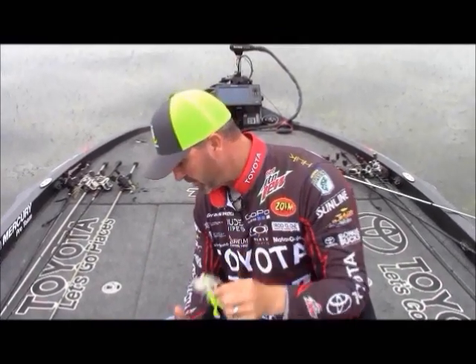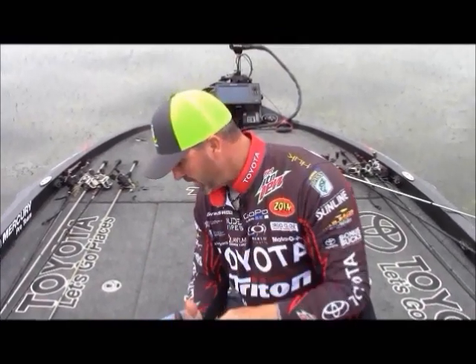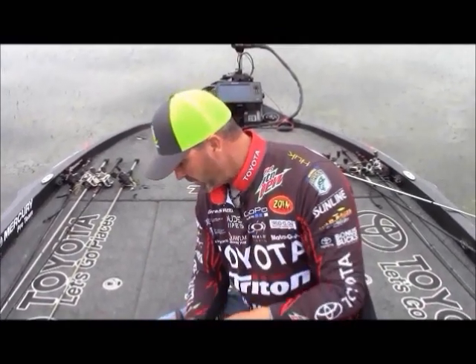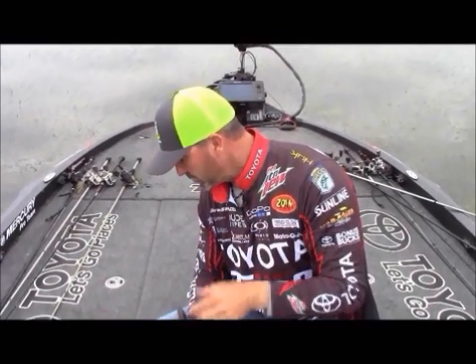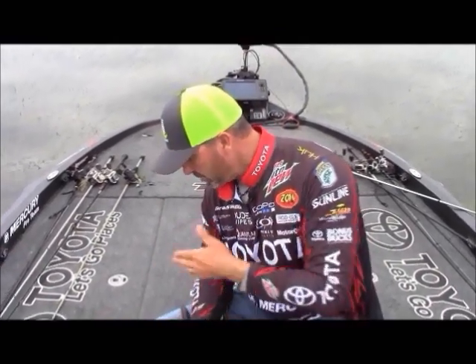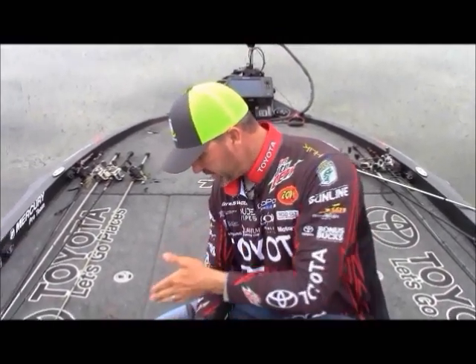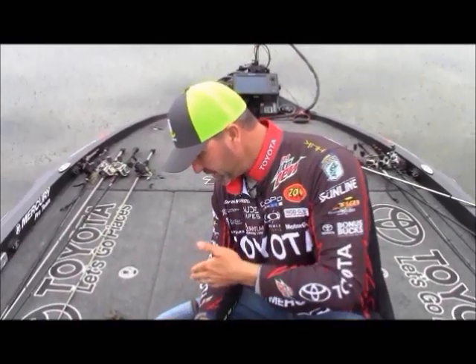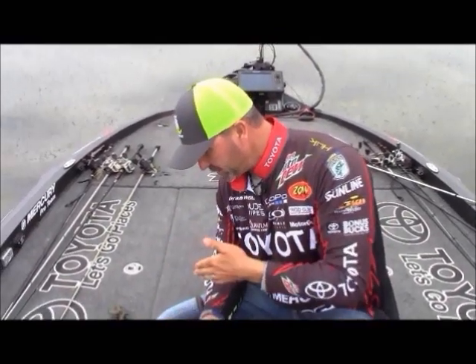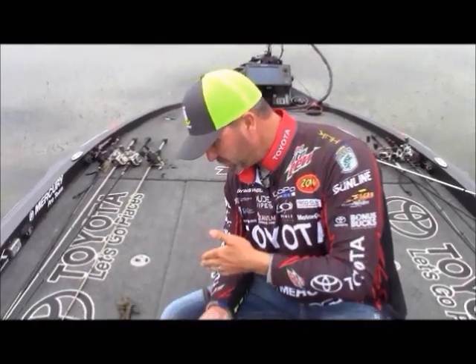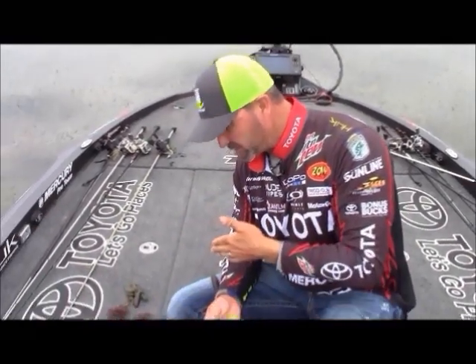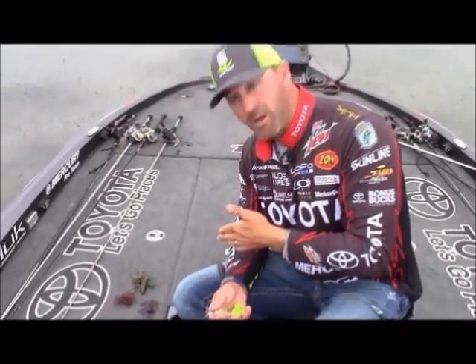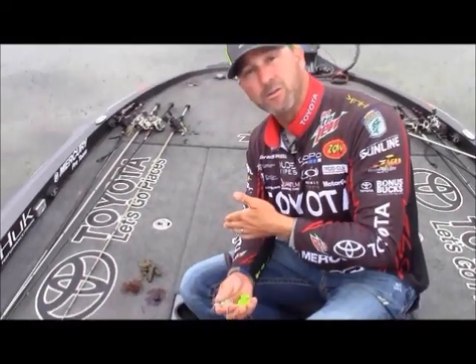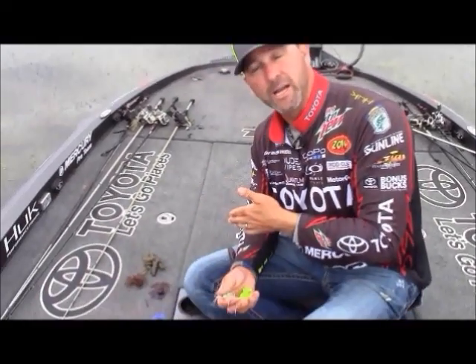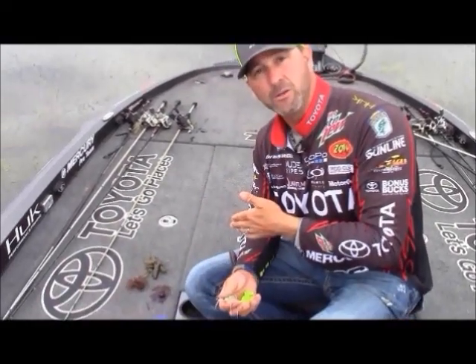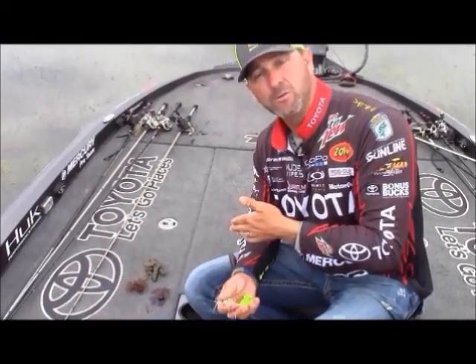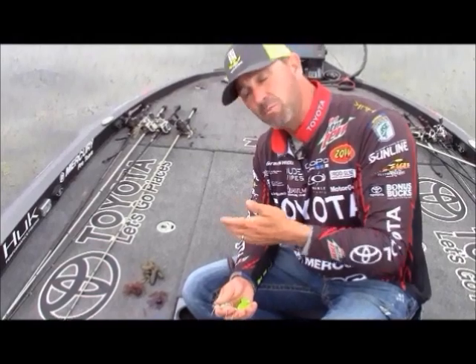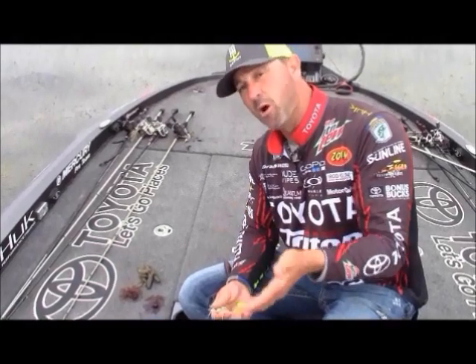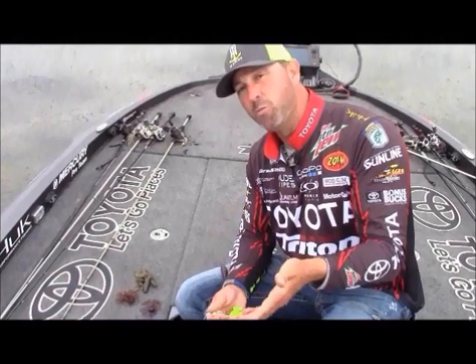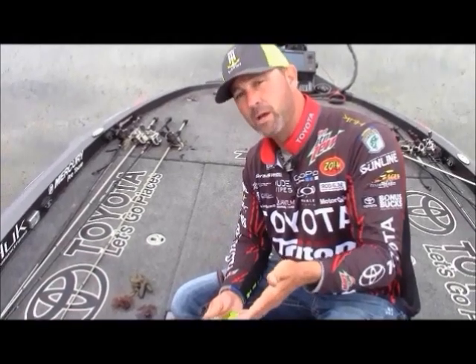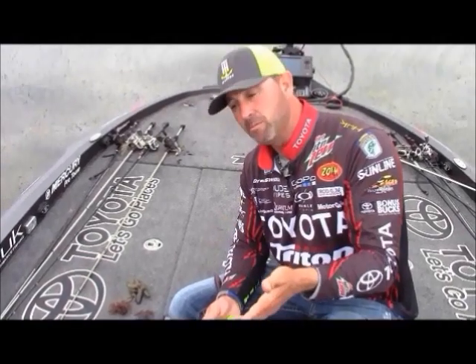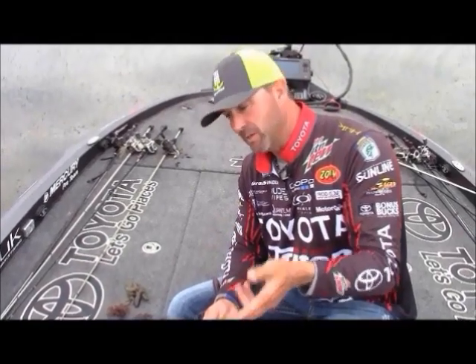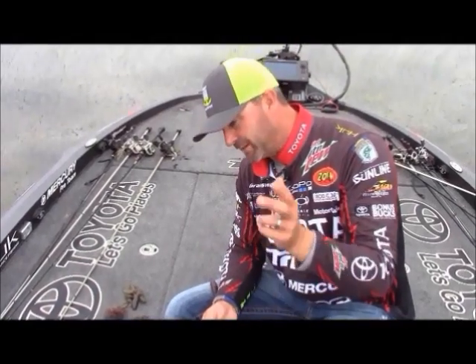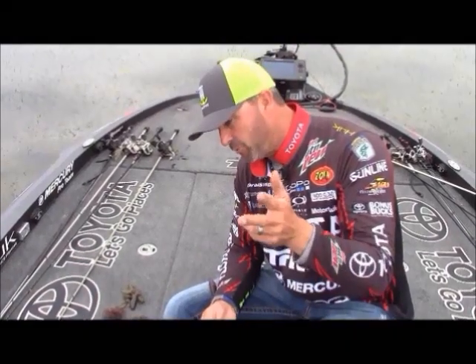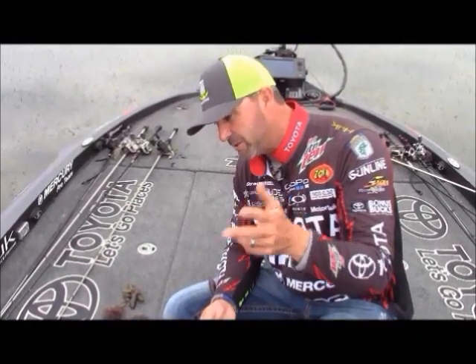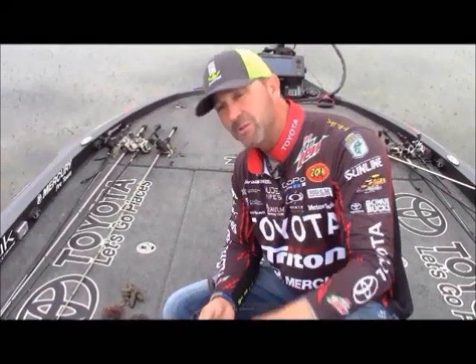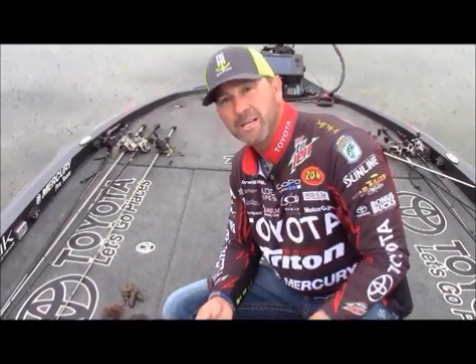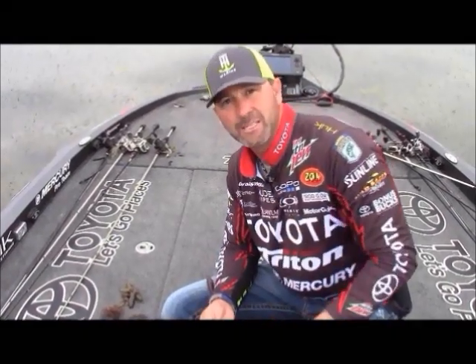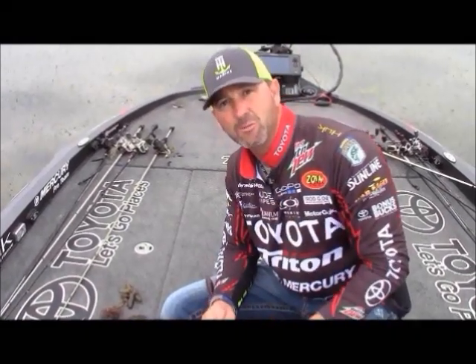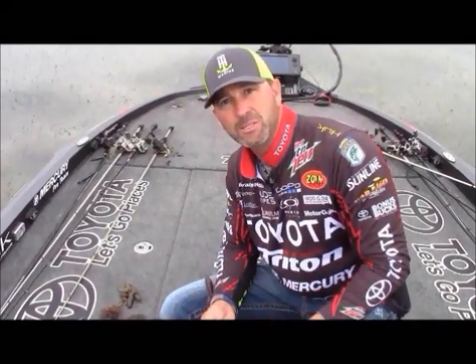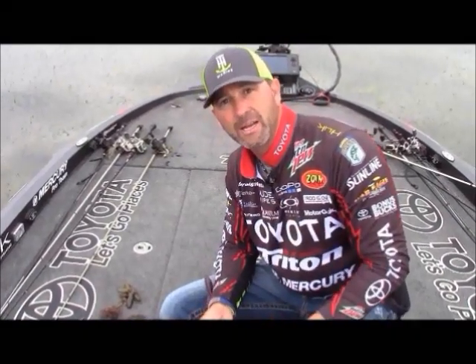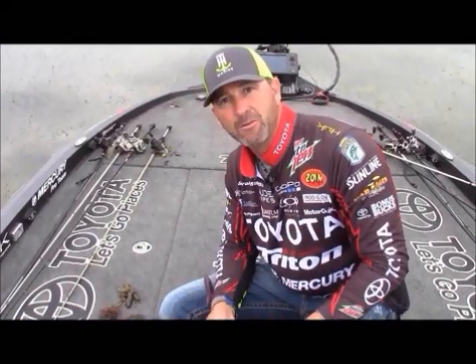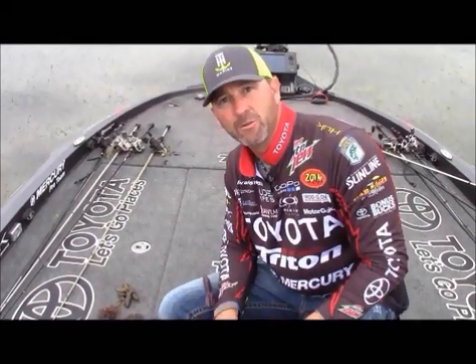So those are the basic jig trailers that I use. I hope it helps. Can't wait to see you guys again on Michiana Outdoors.